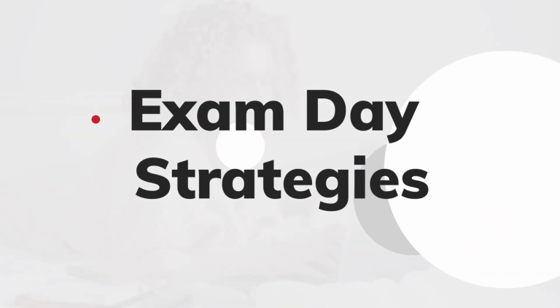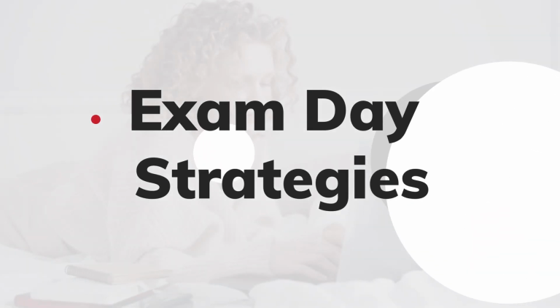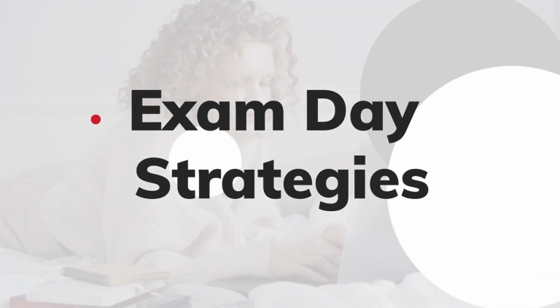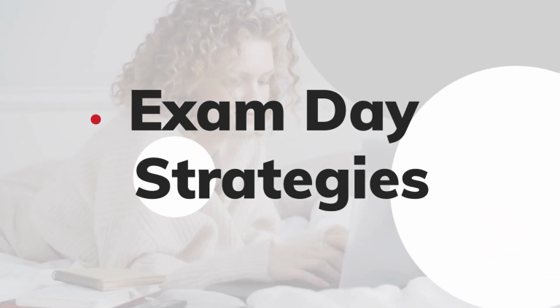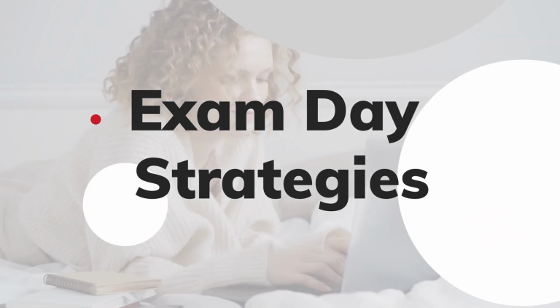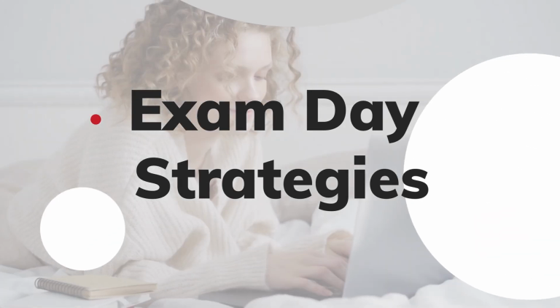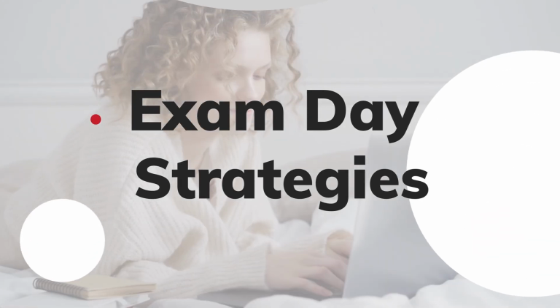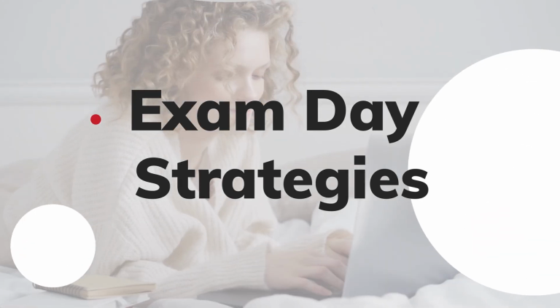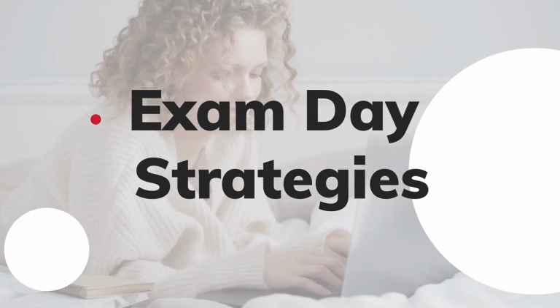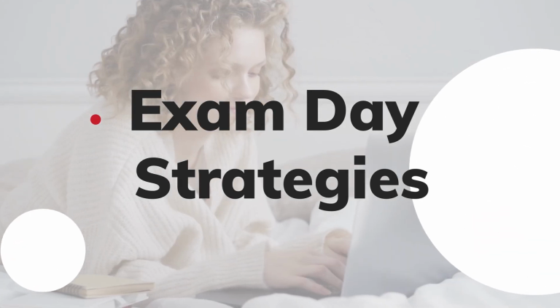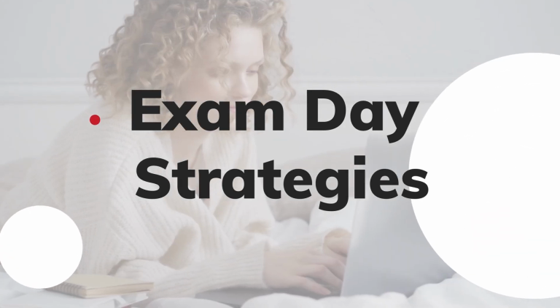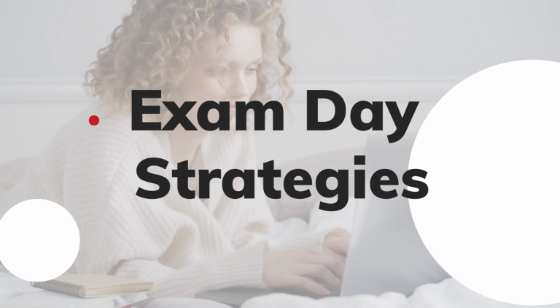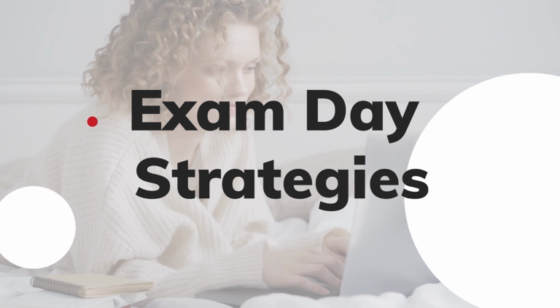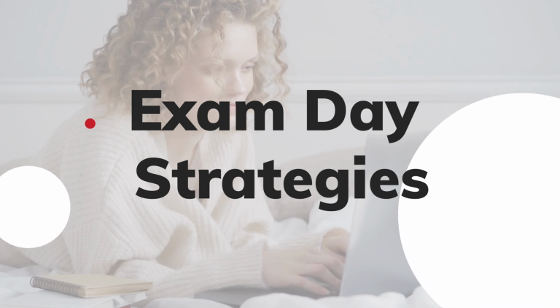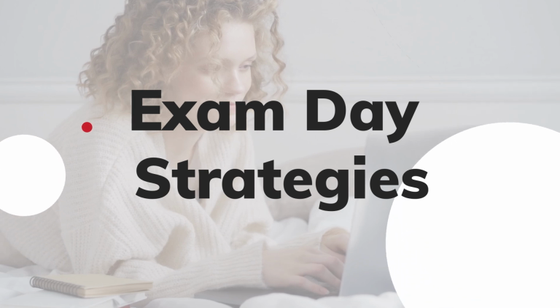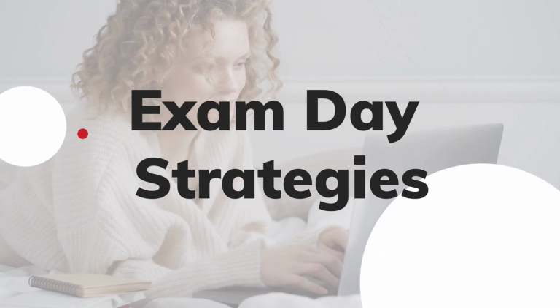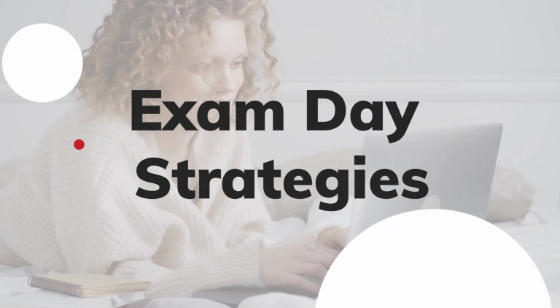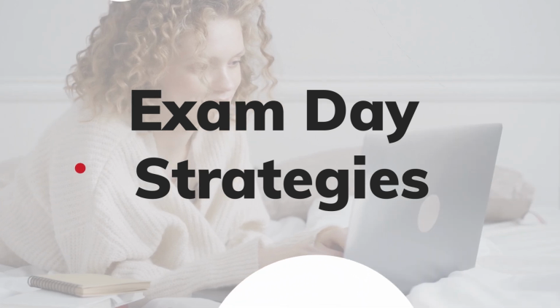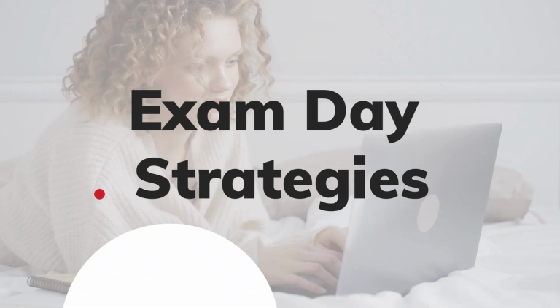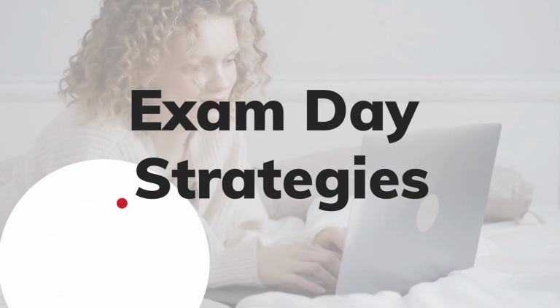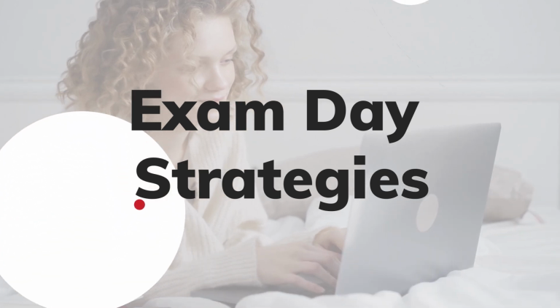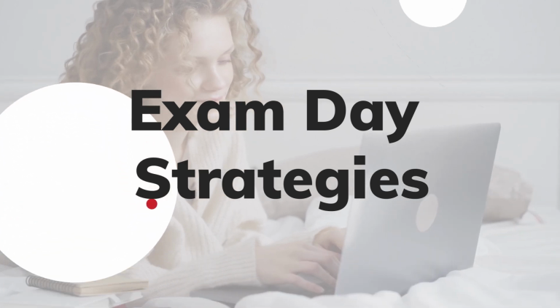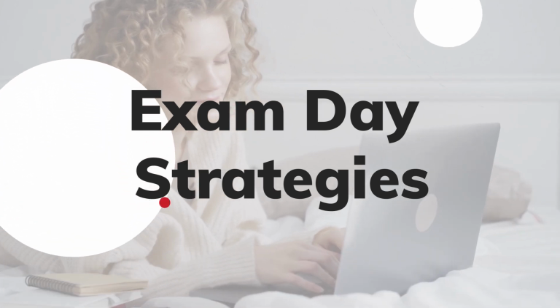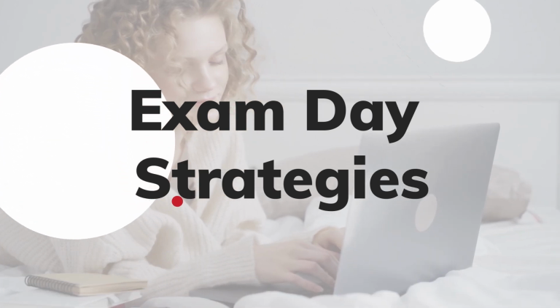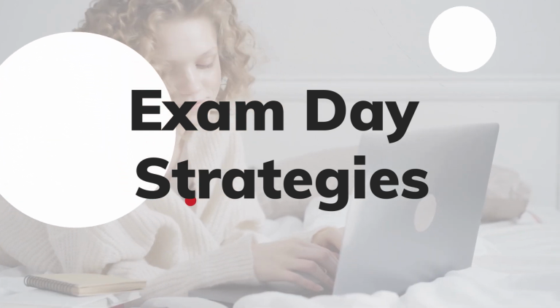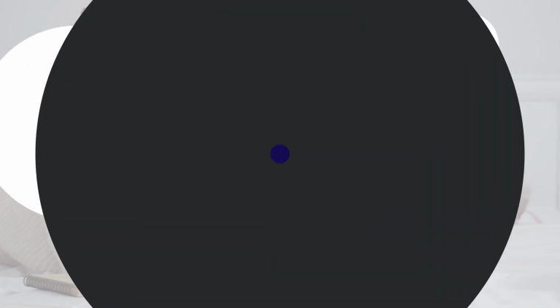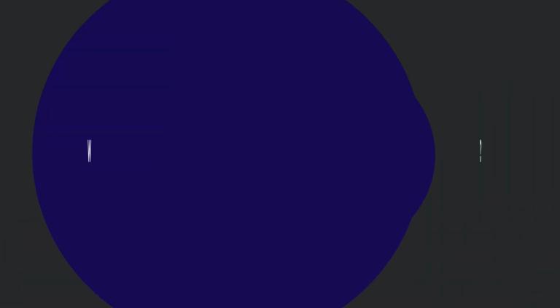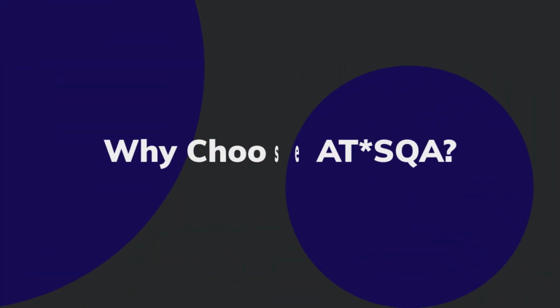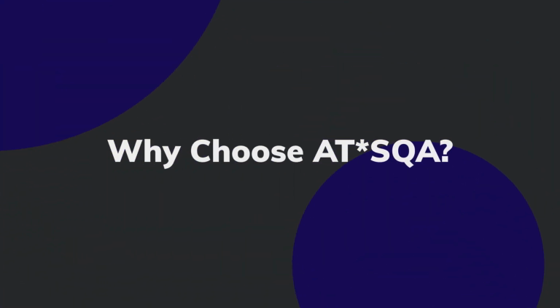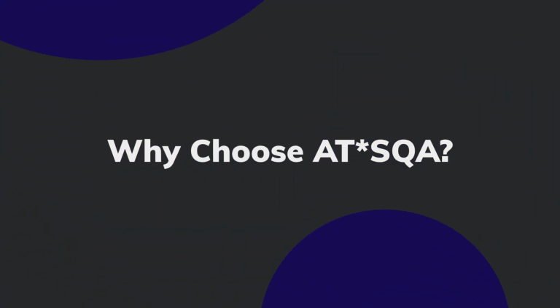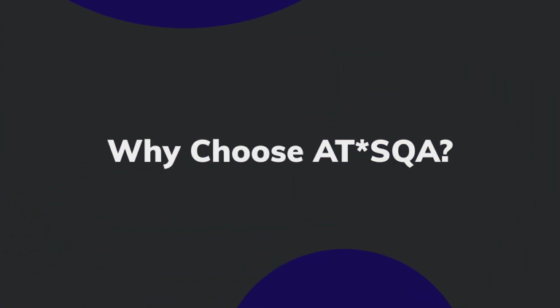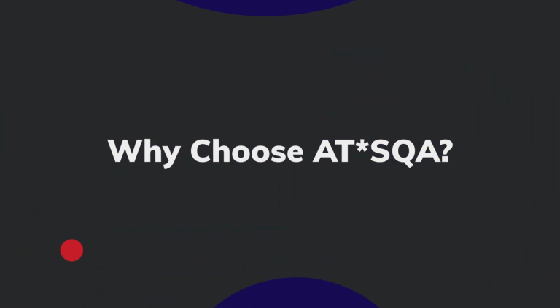On exam day, stay calm, read each question thoroughly, and make educated guesses if needed.